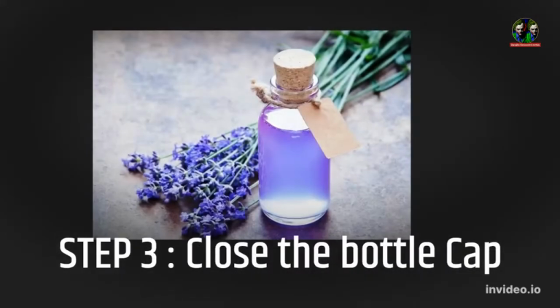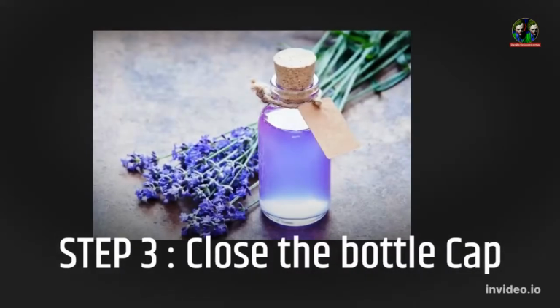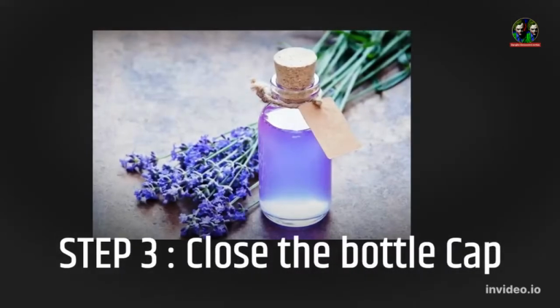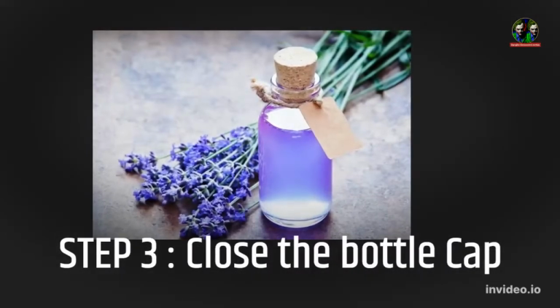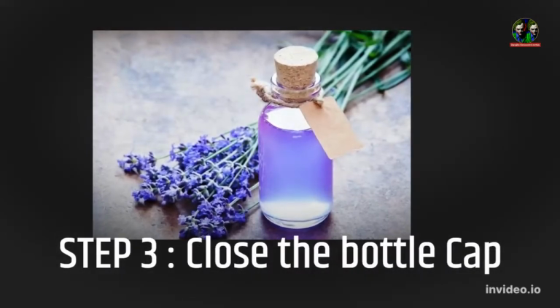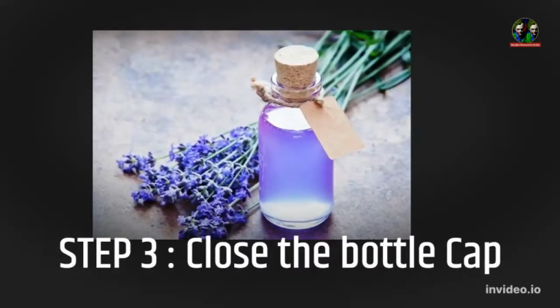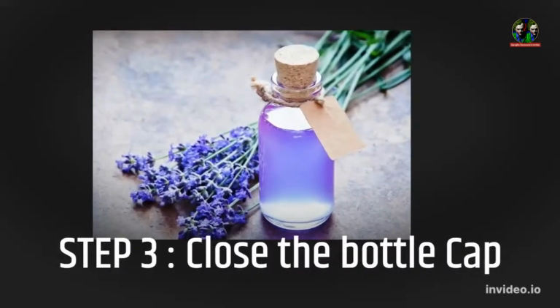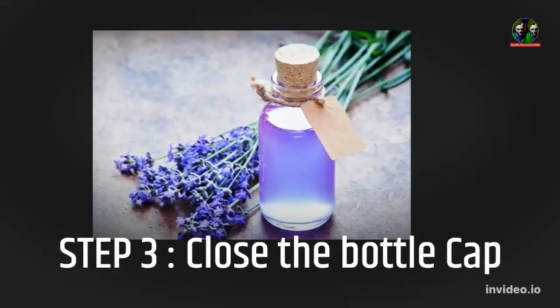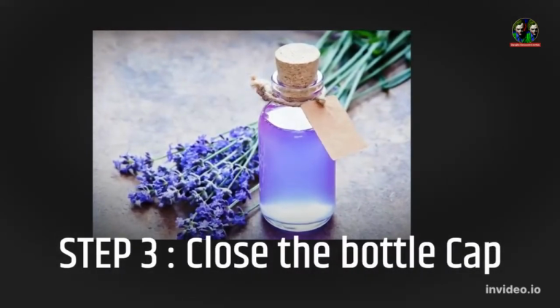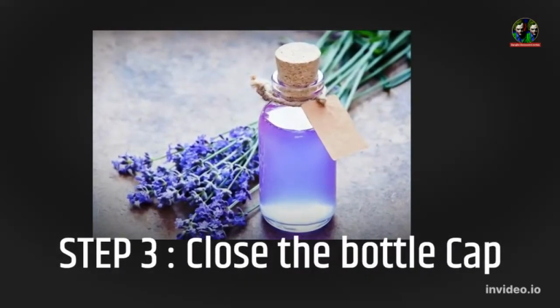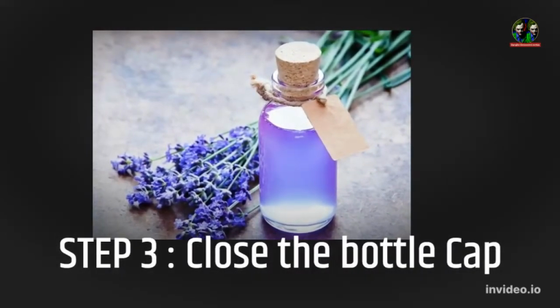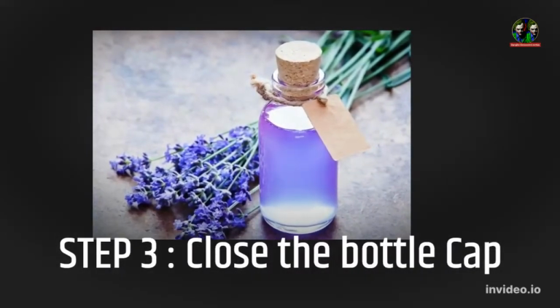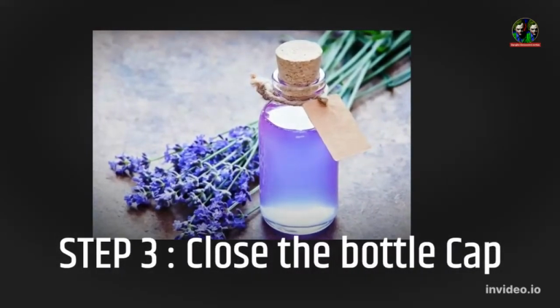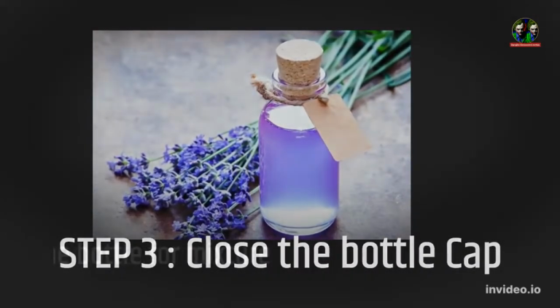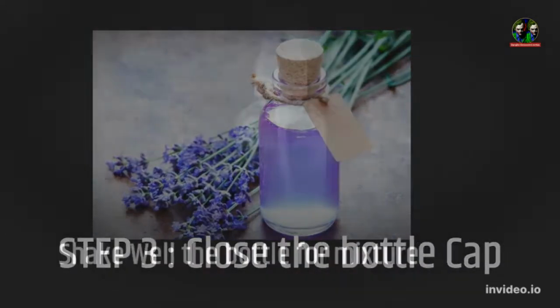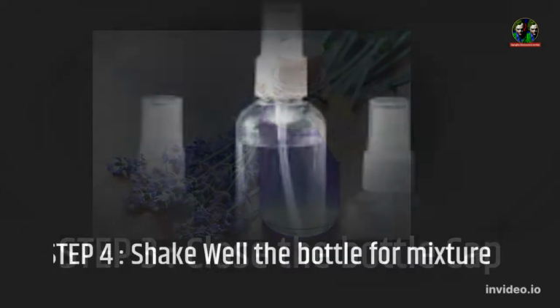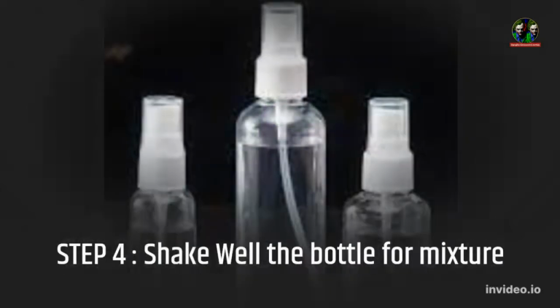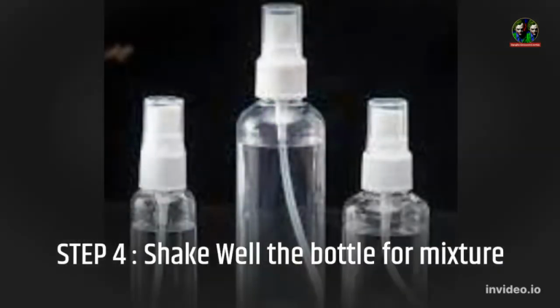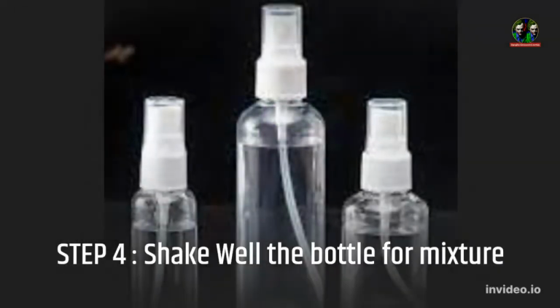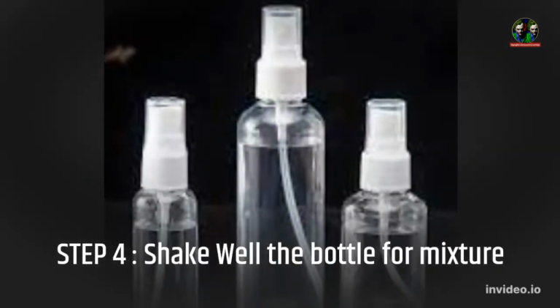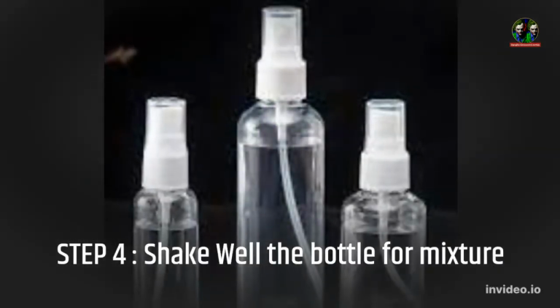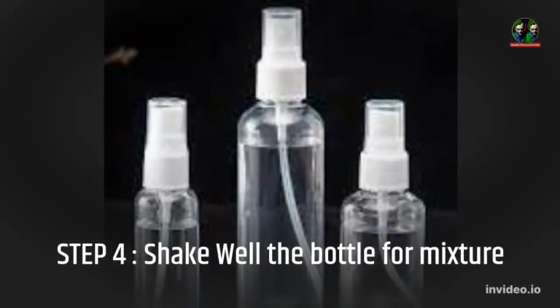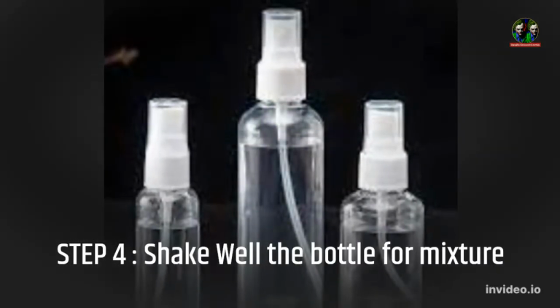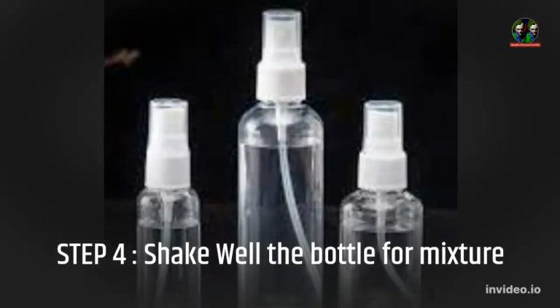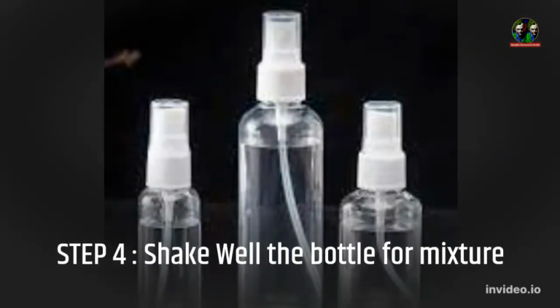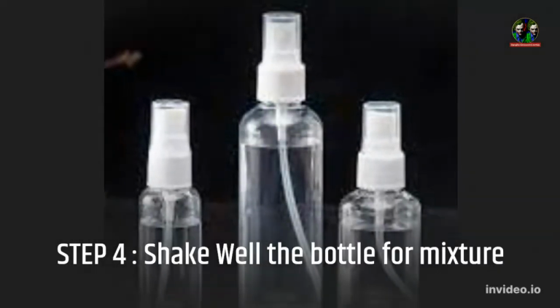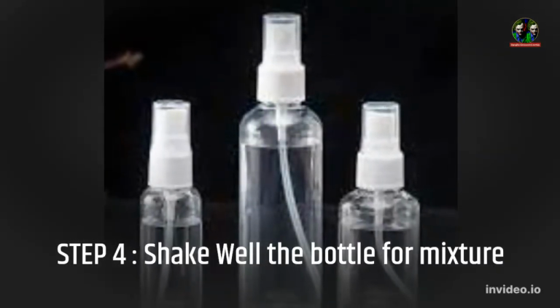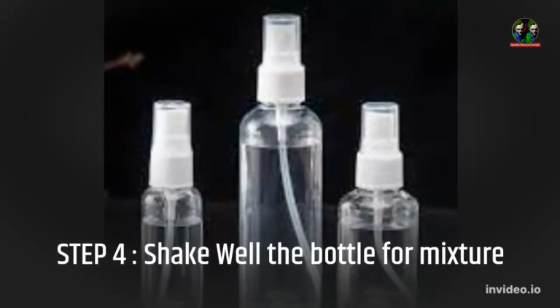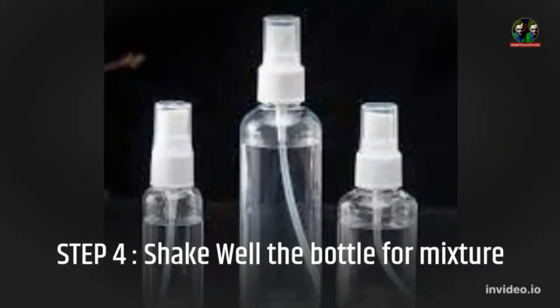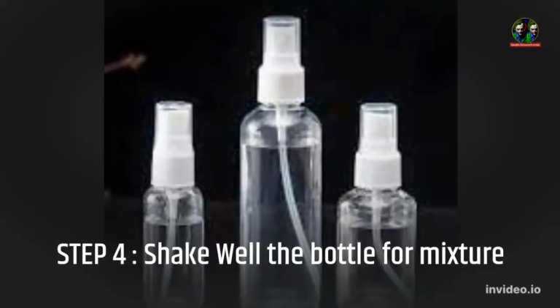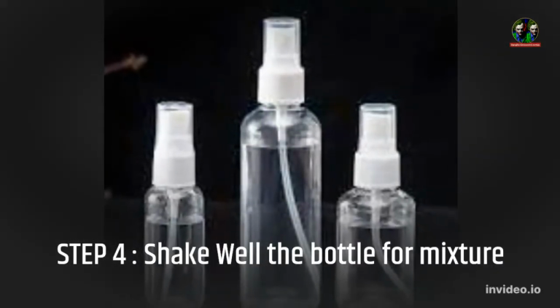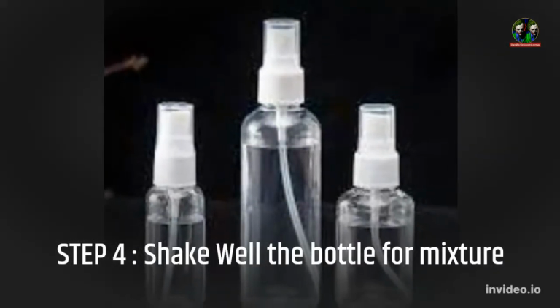Step 3: Close the bottle cap. Step 4: Shake the bottle well to mix.